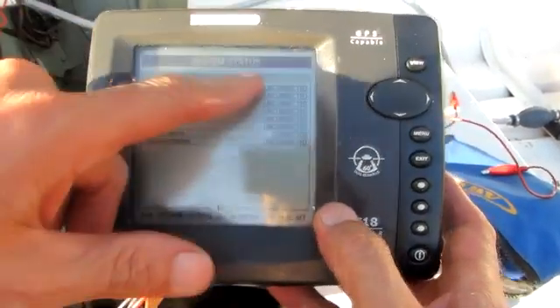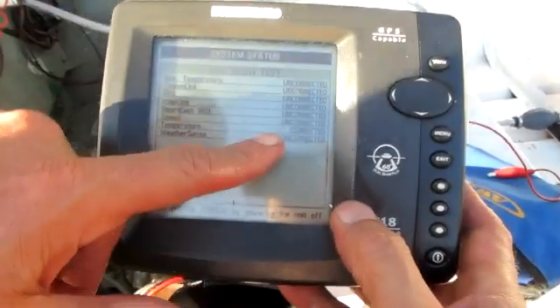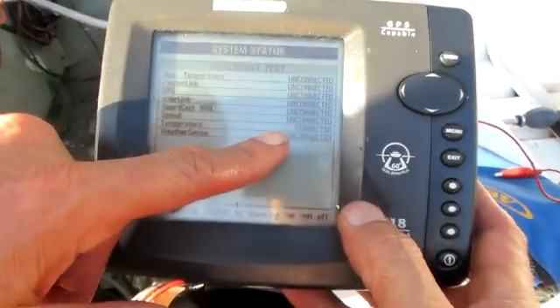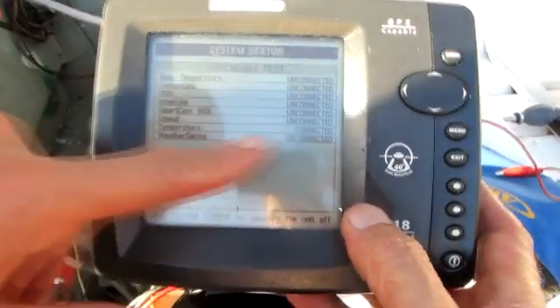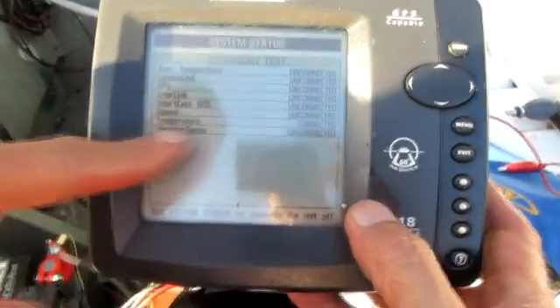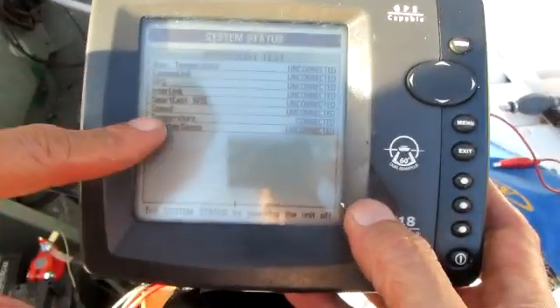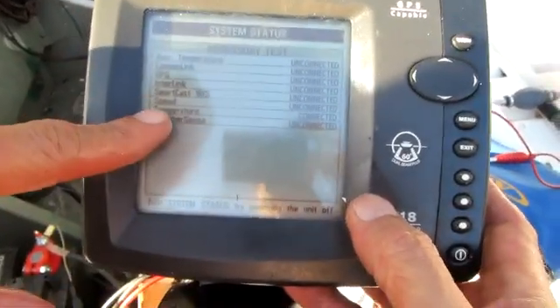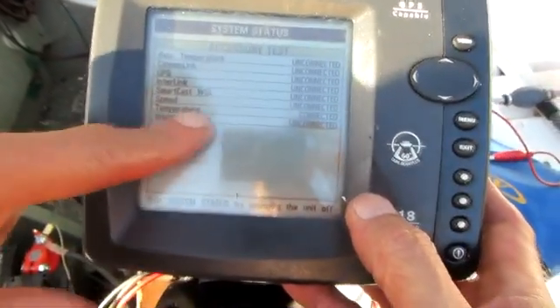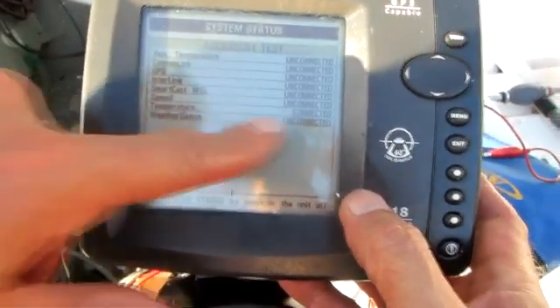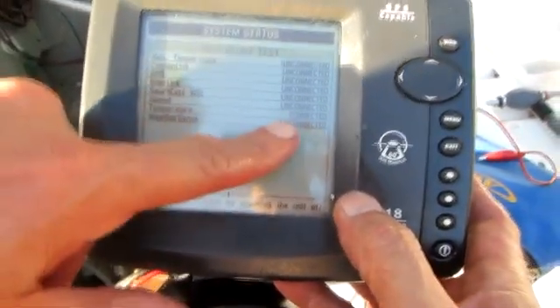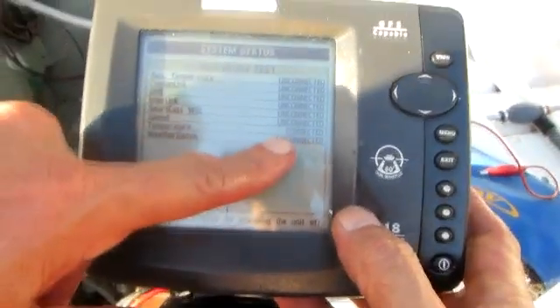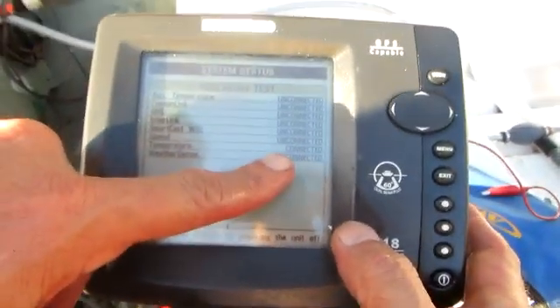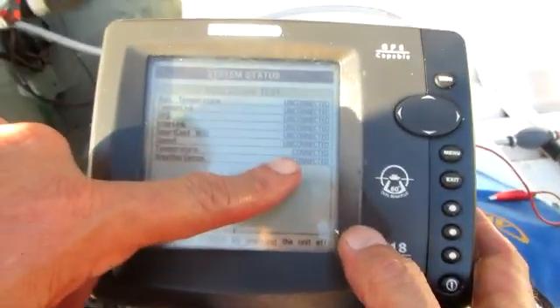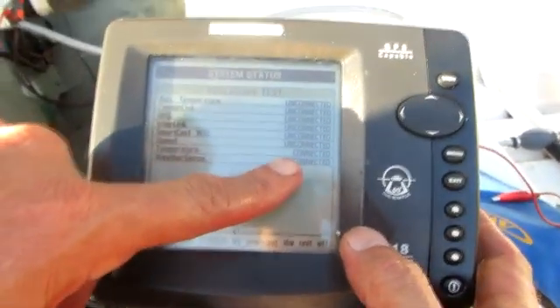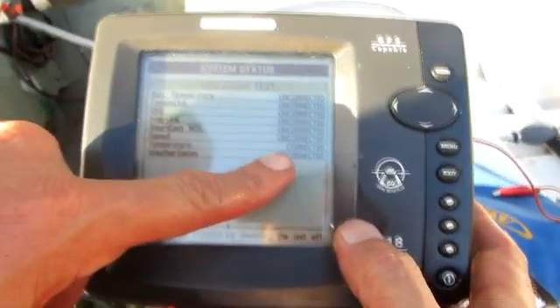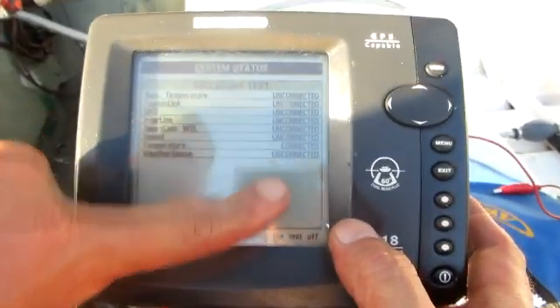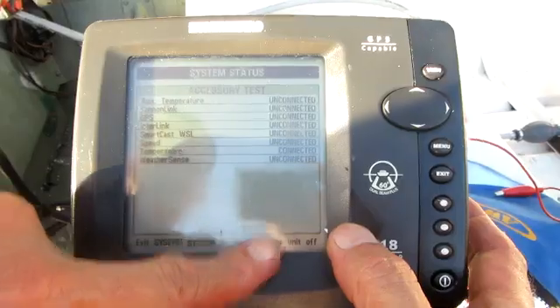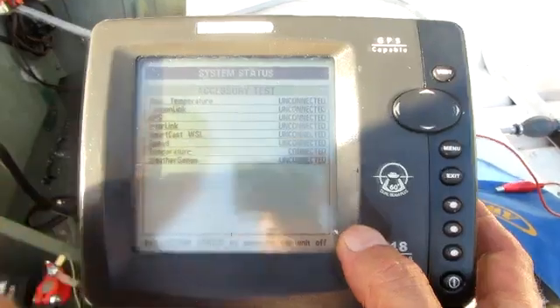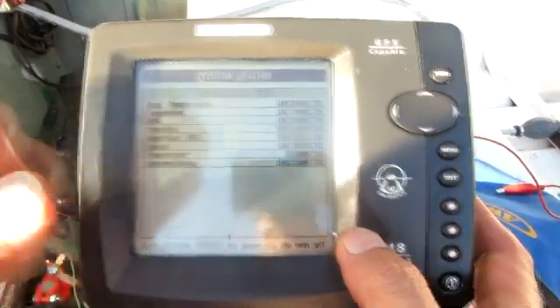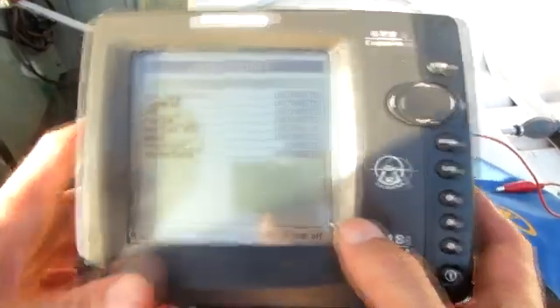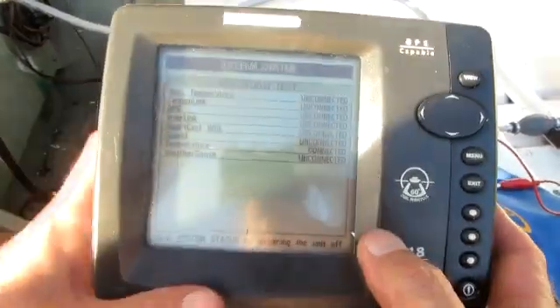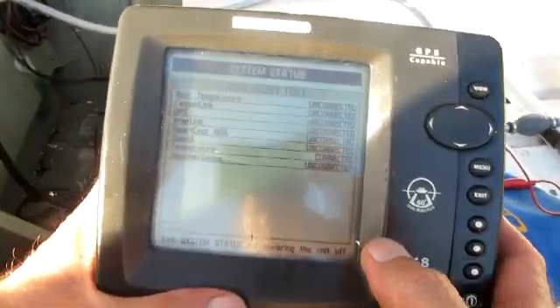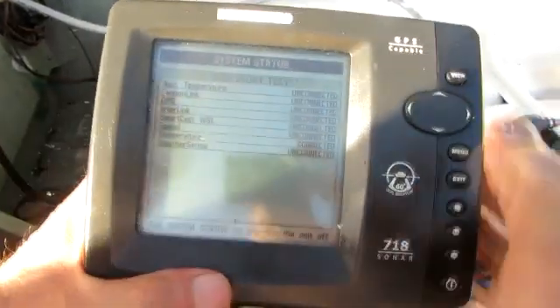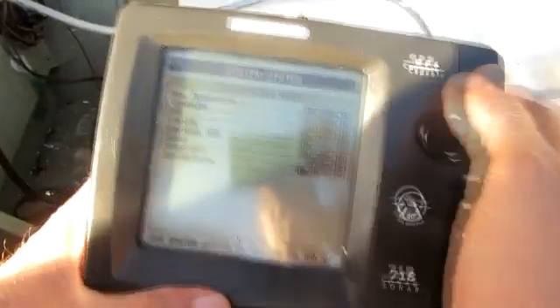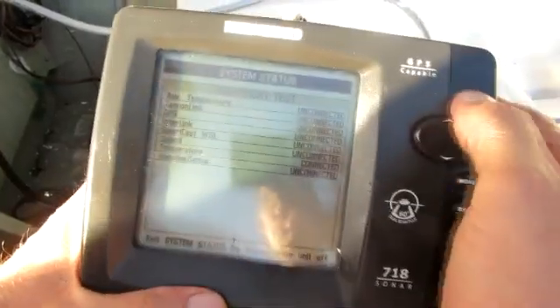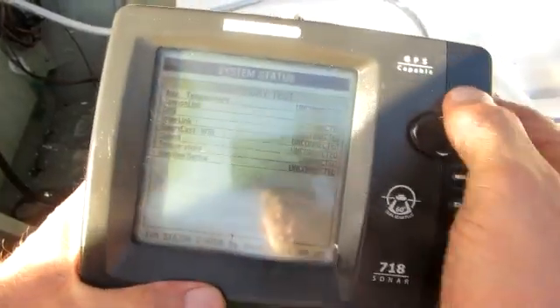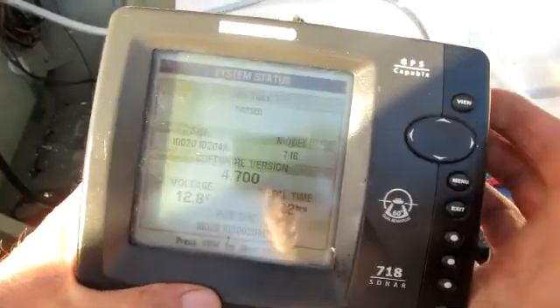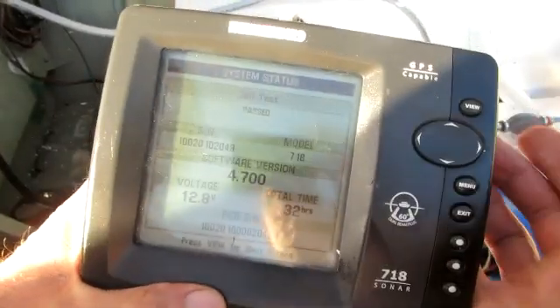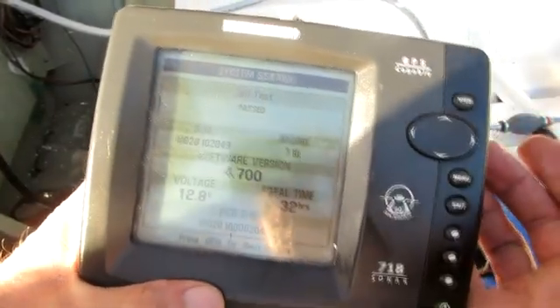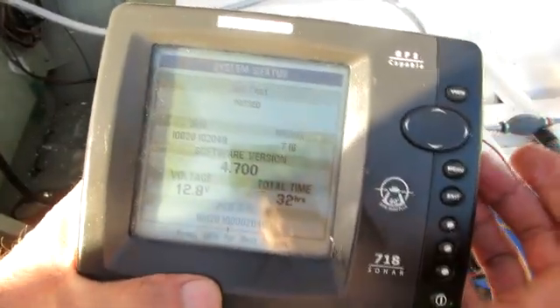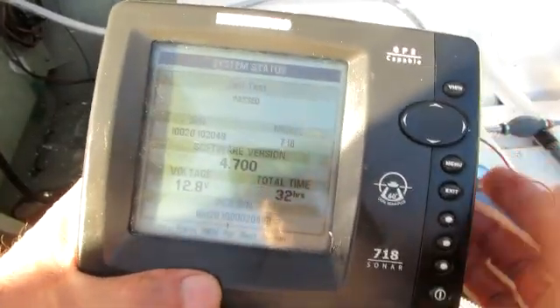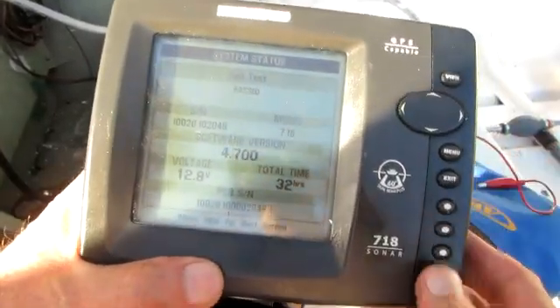All I have hooked up is the temperature sensor and everything's working good. I hope this was helpful.